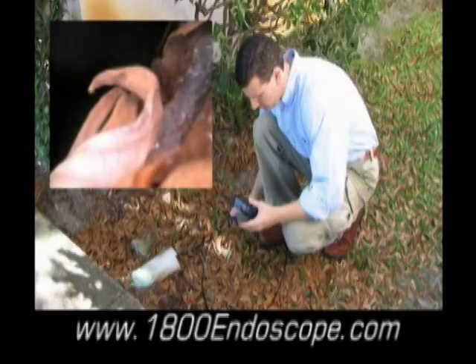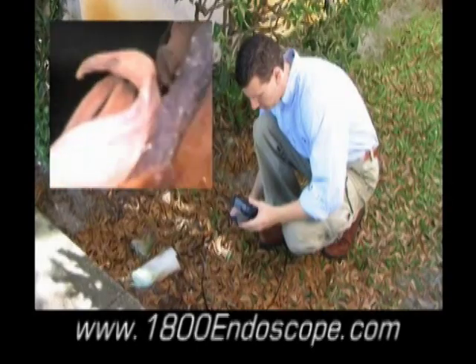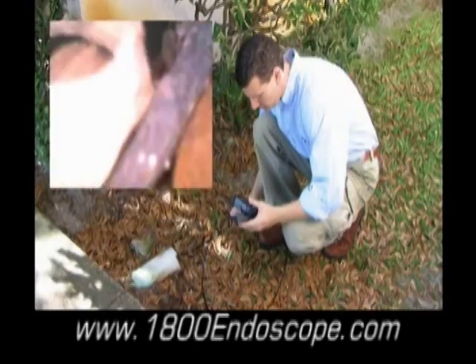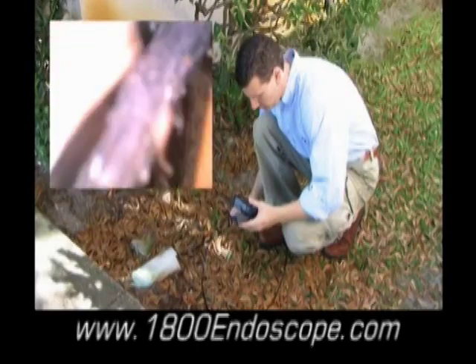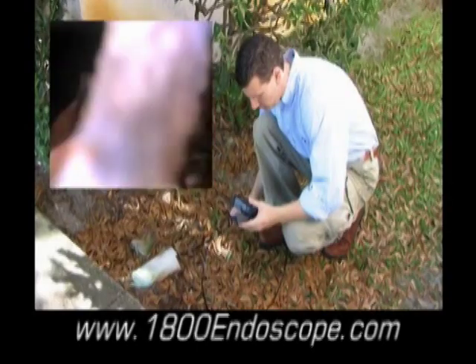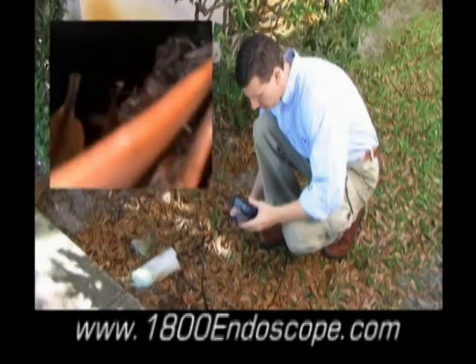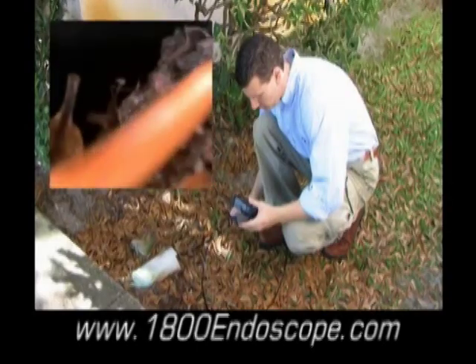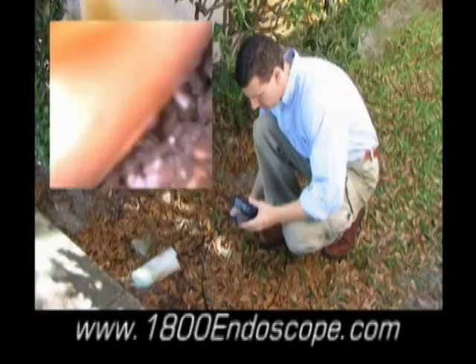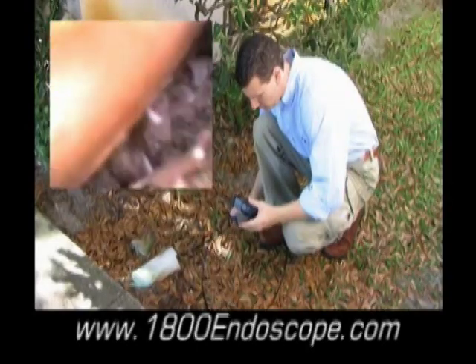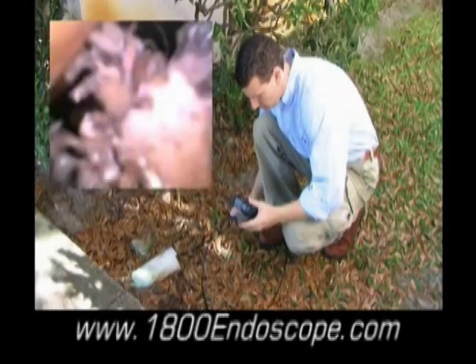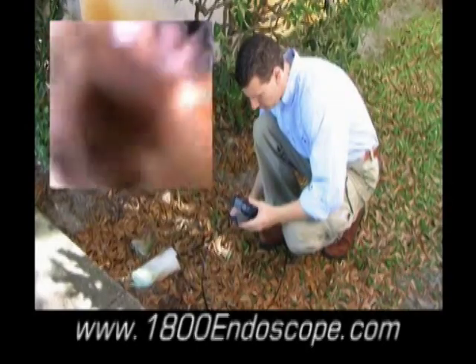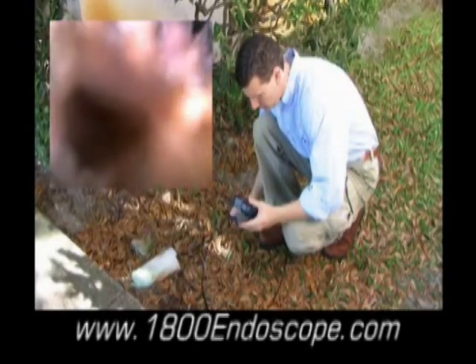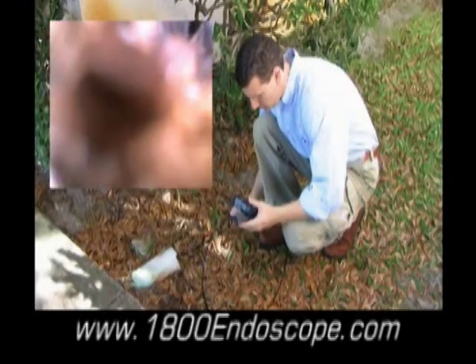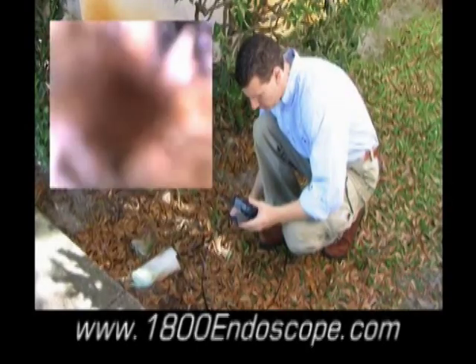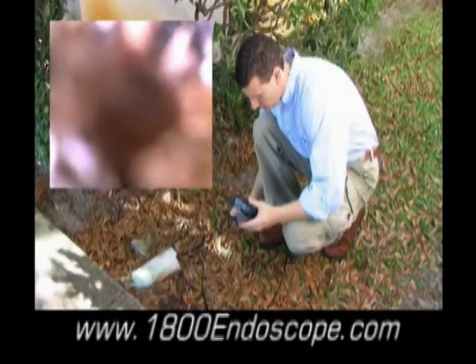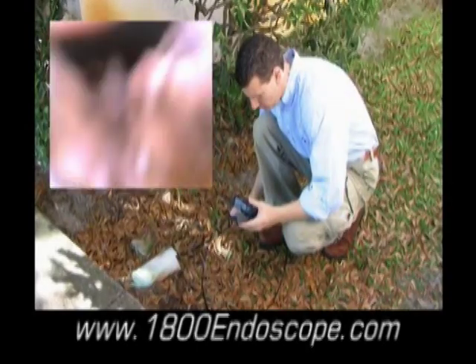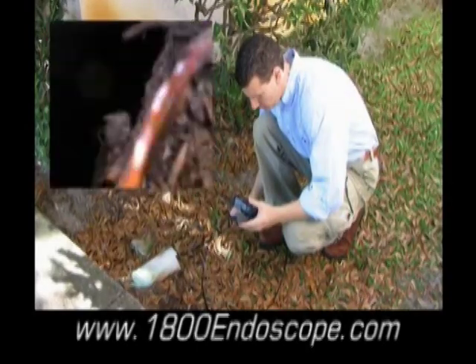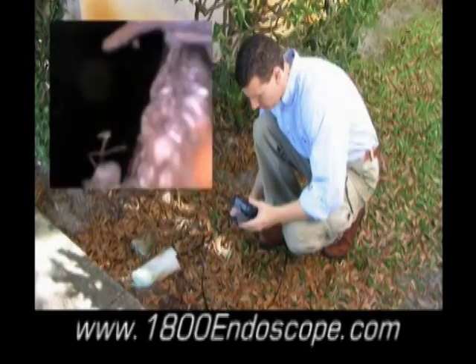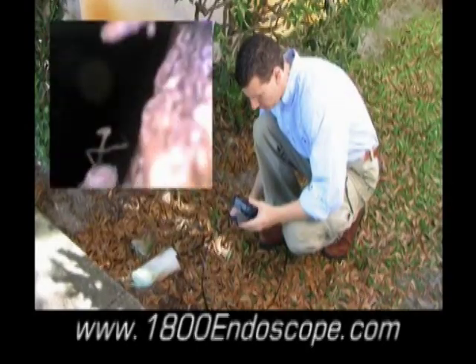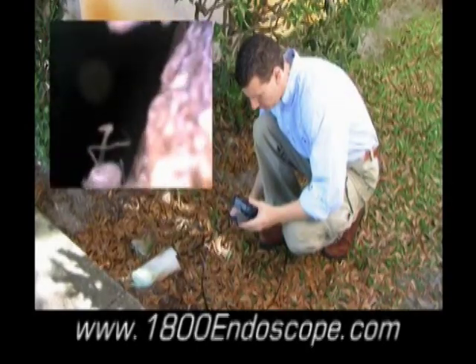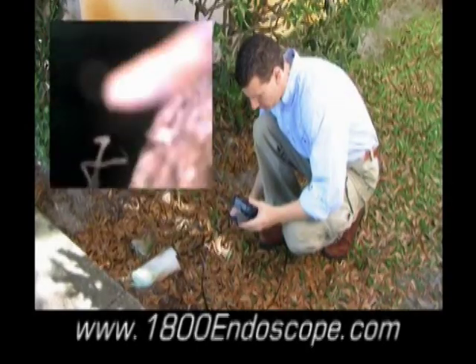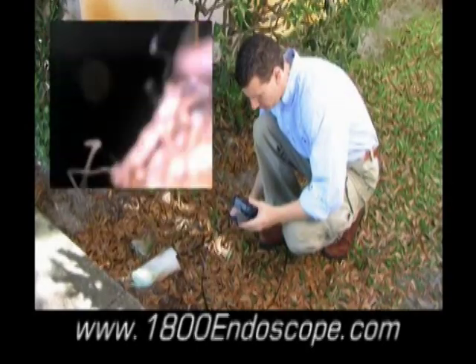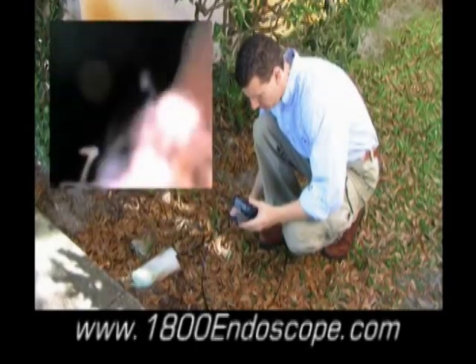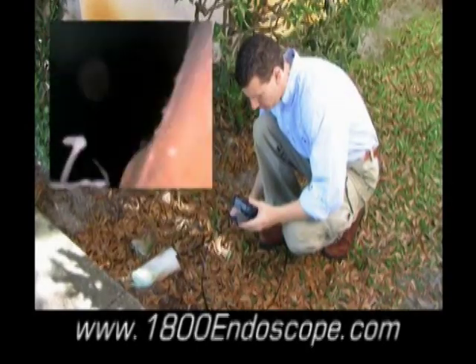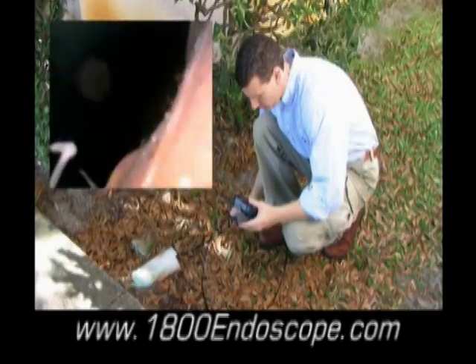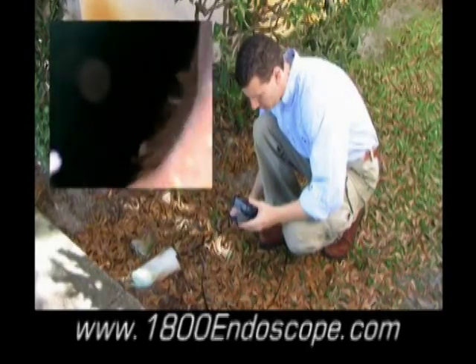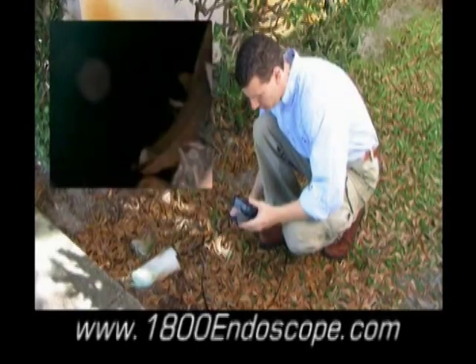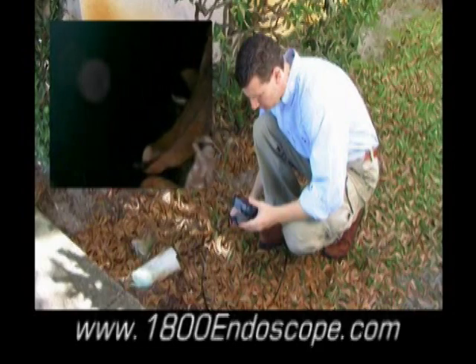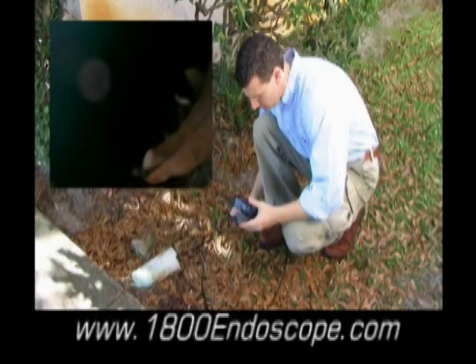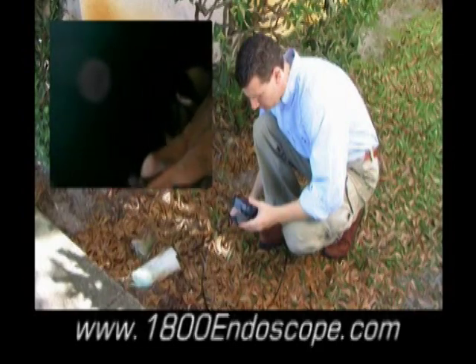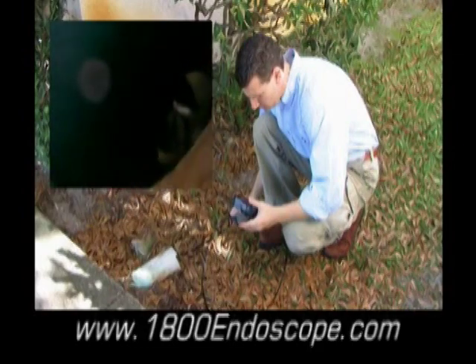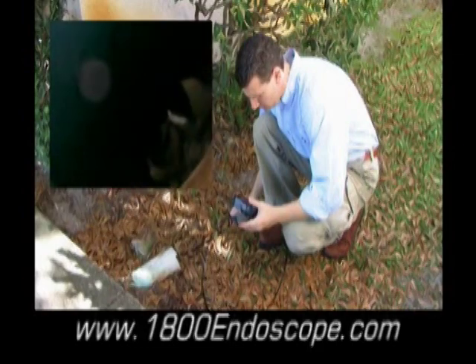Now that we are familiar with how to operate the new wireless Portascope, let's see it in use.